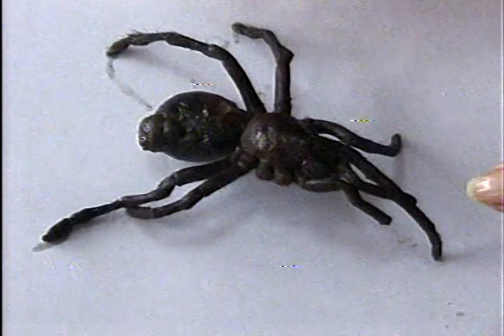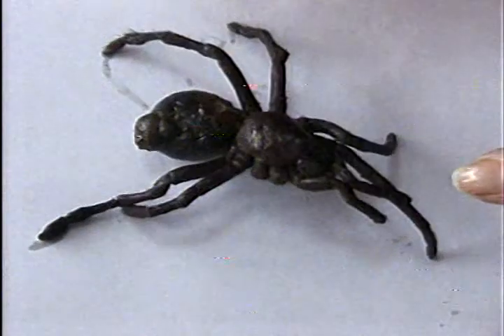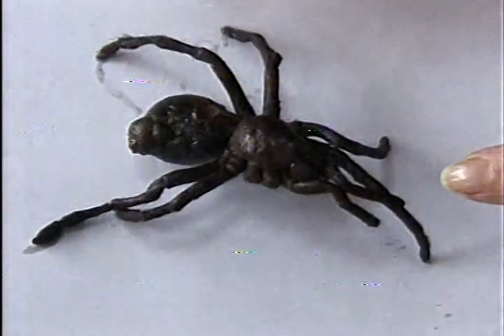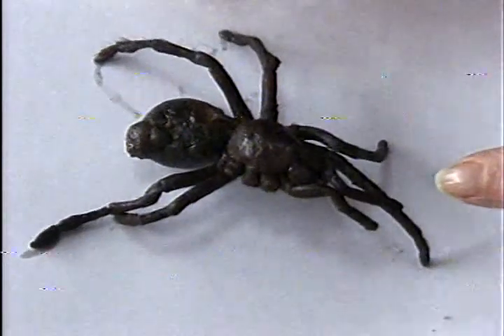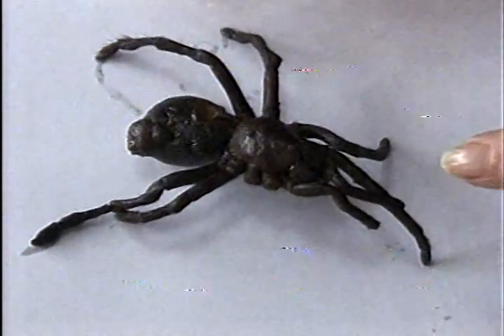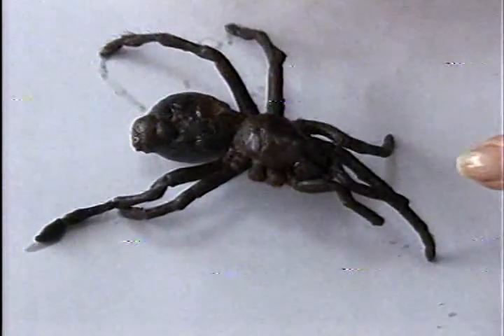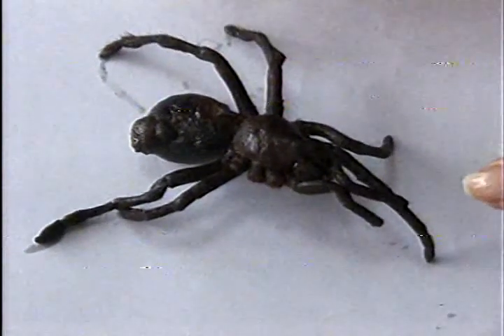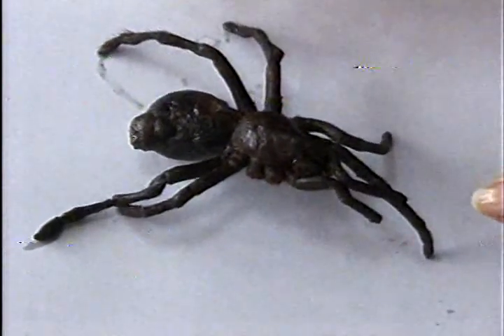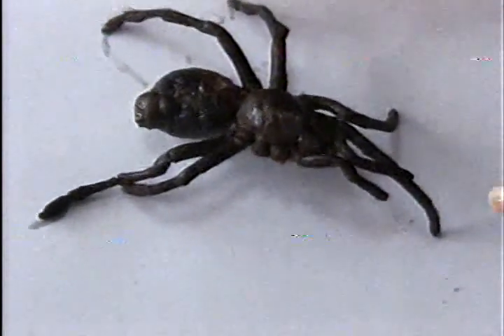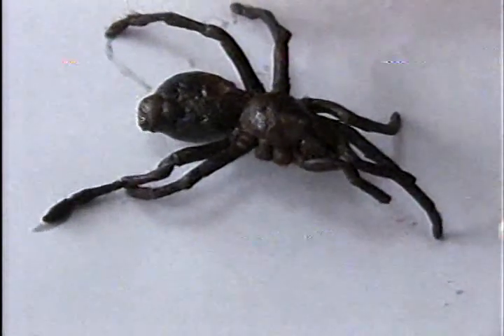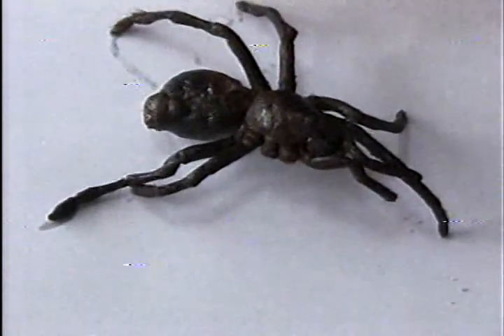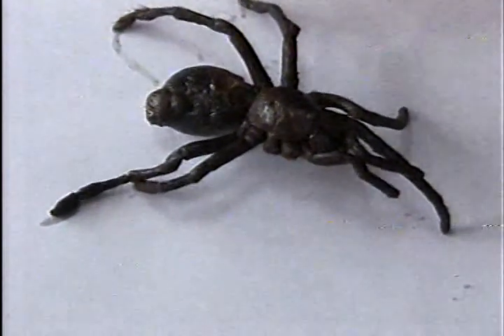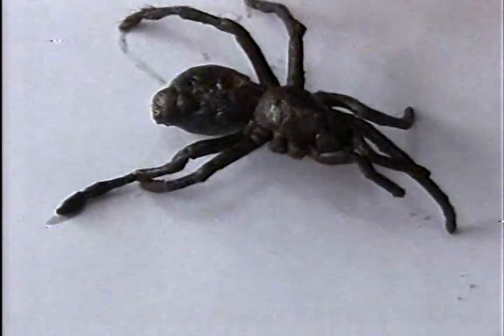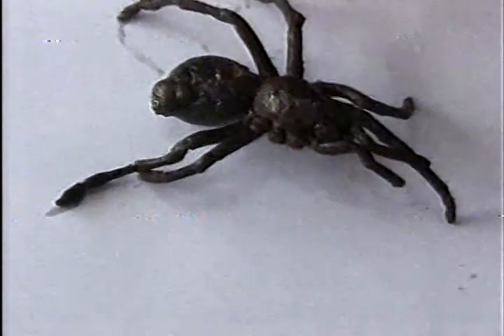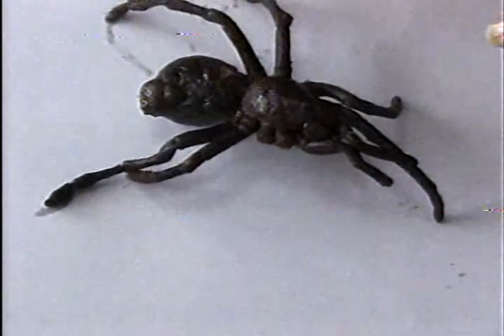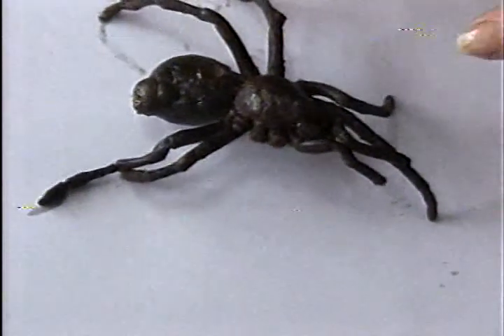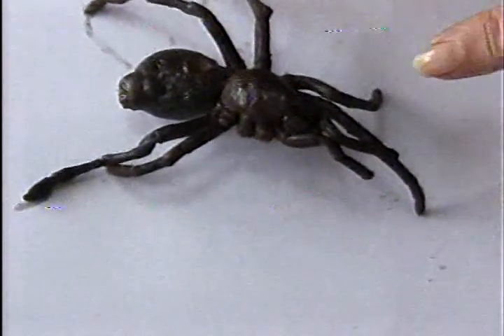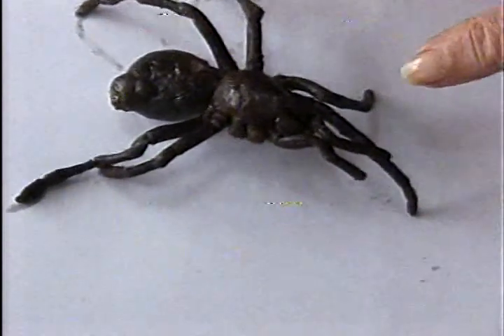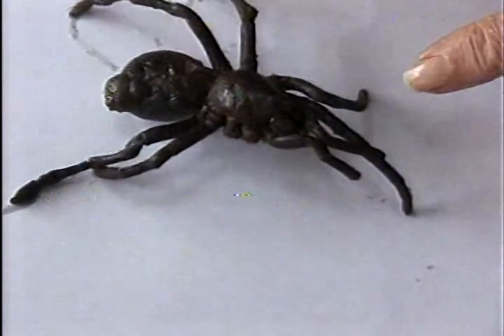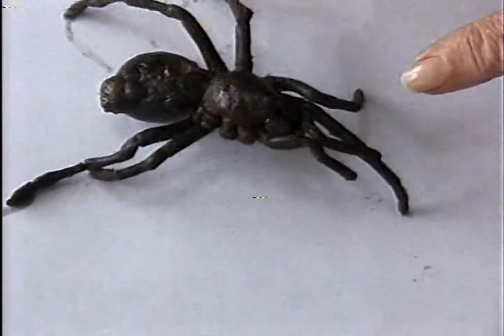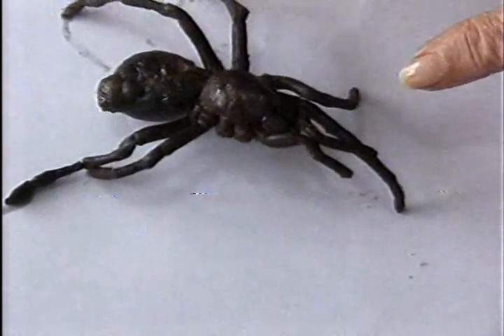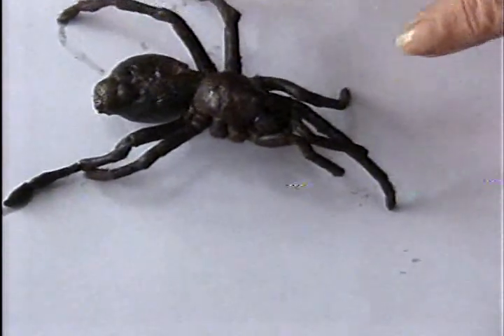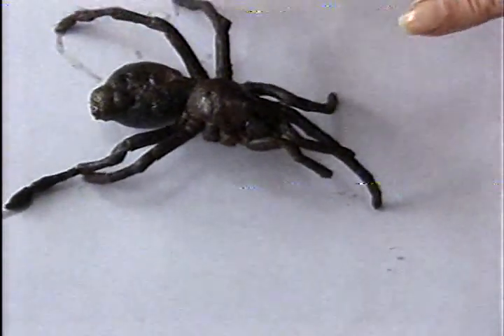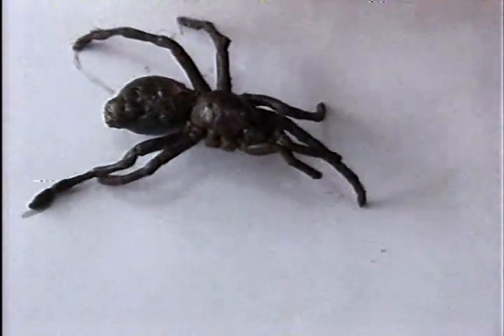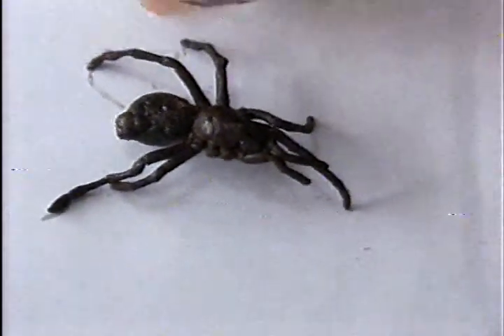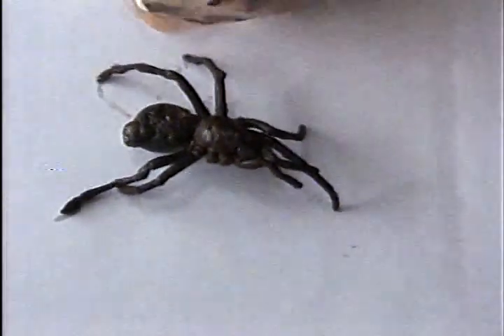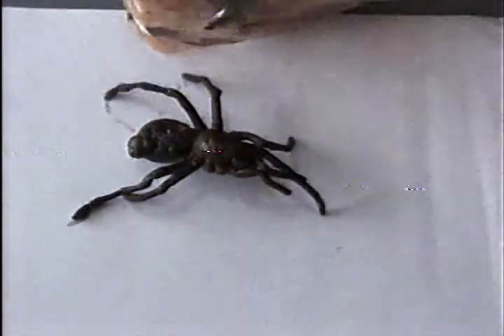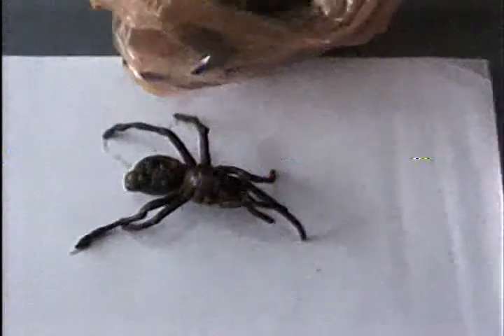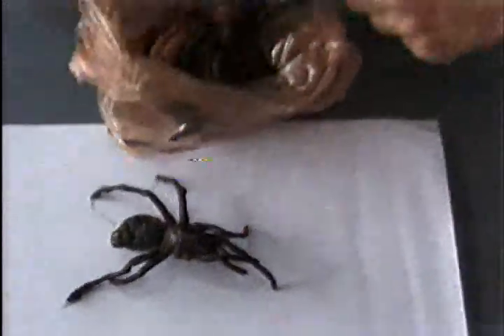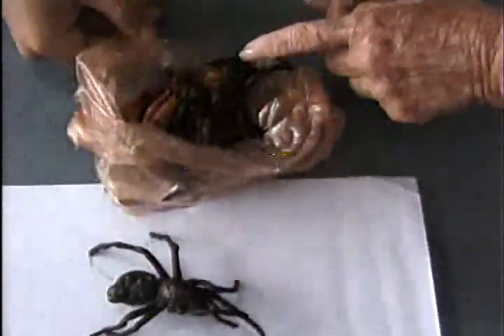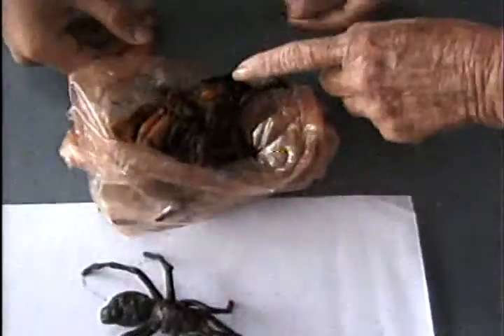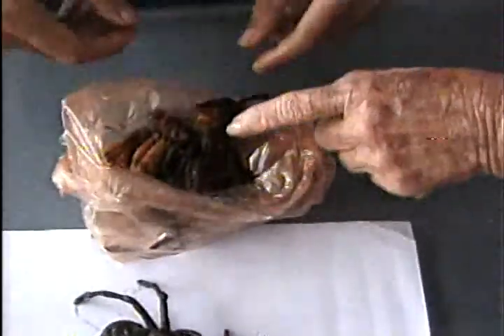20 cents. Yes, 20 cents. So you pay about 20 cents for this spider. Now what about this one?